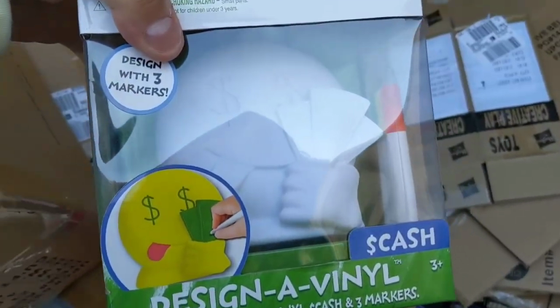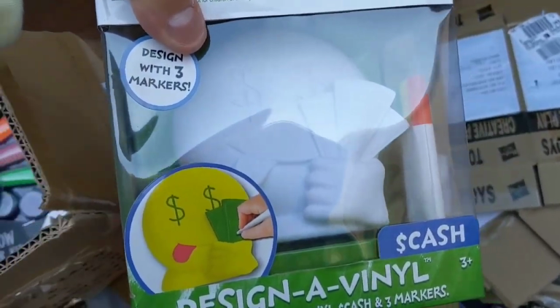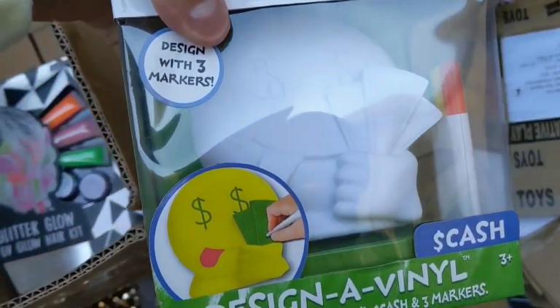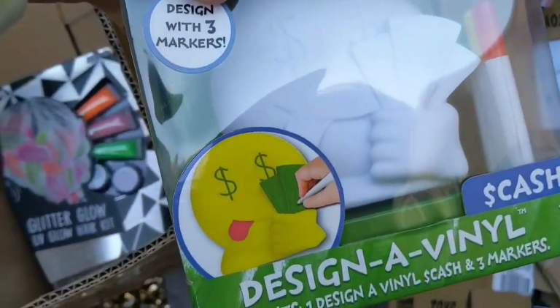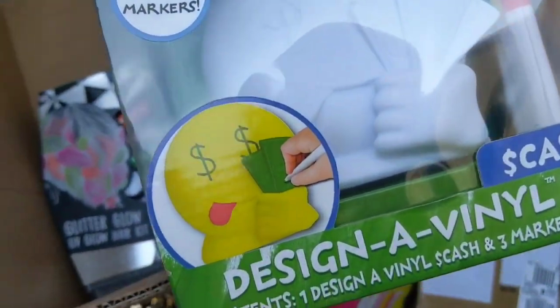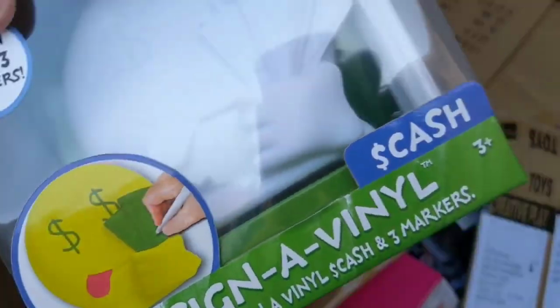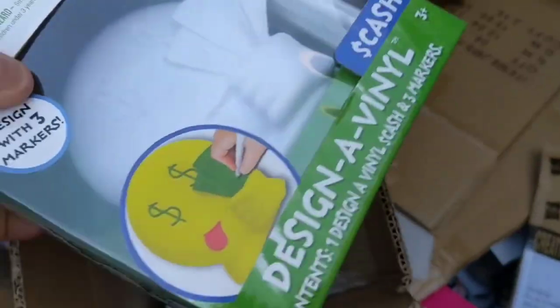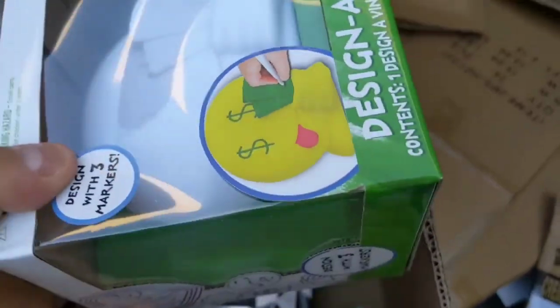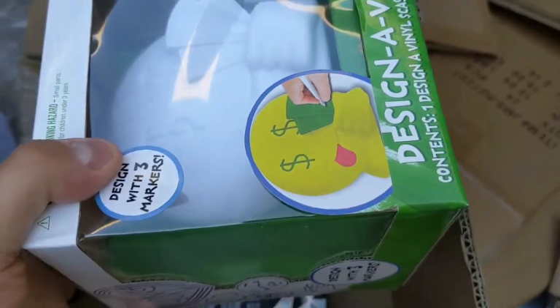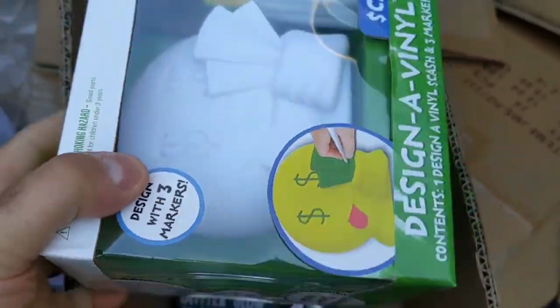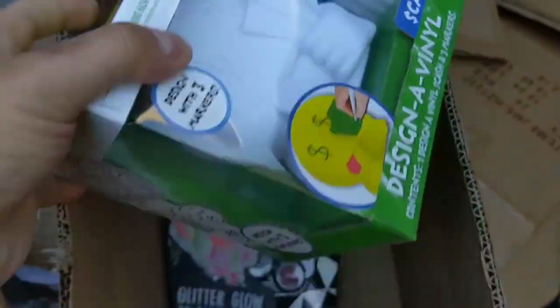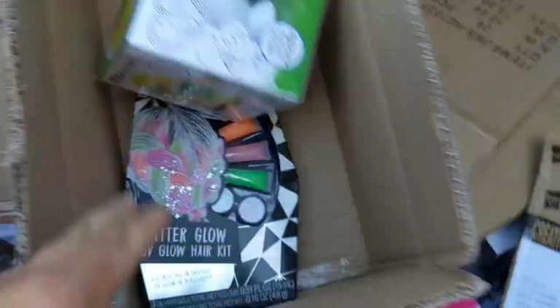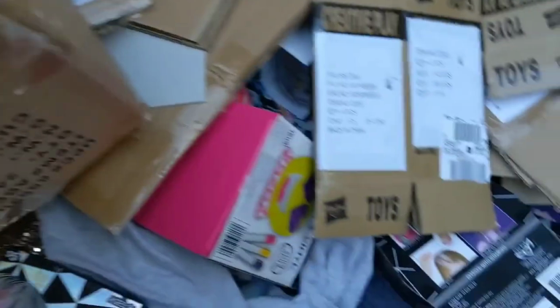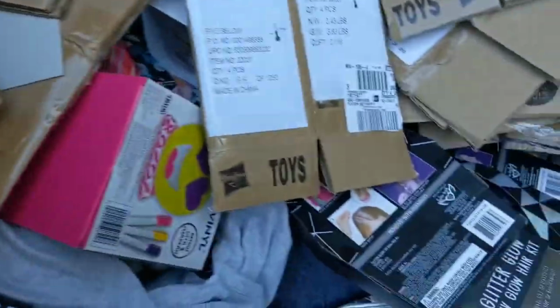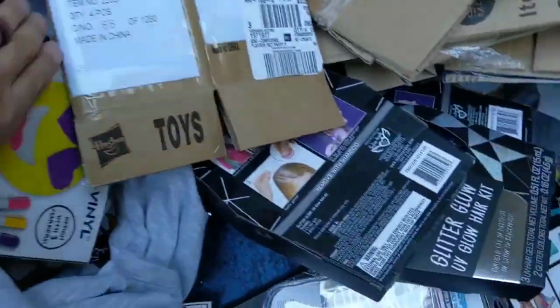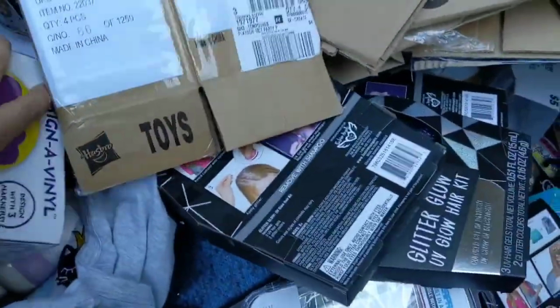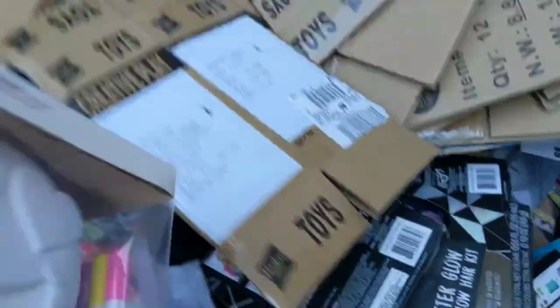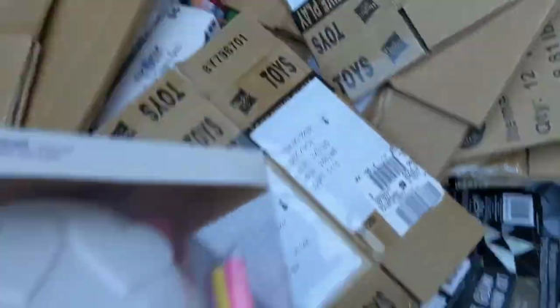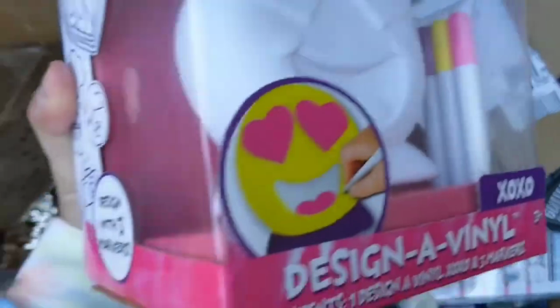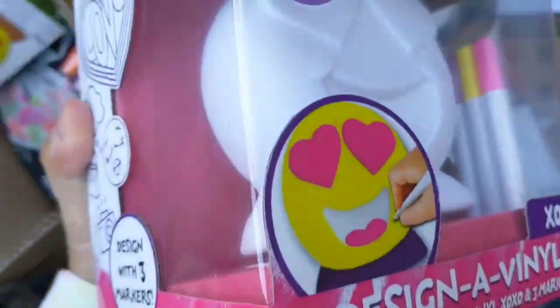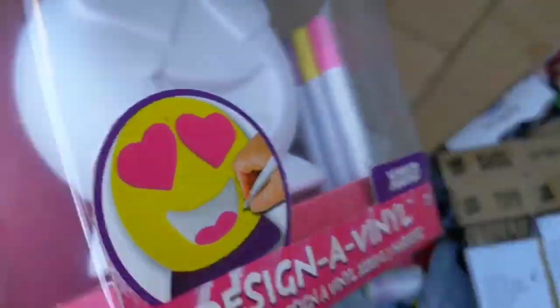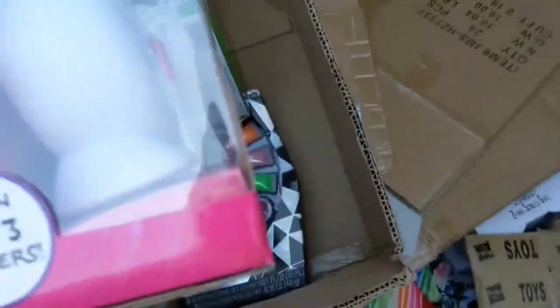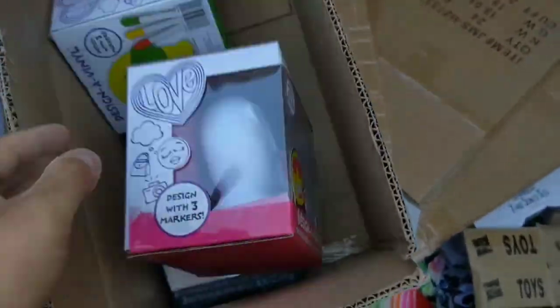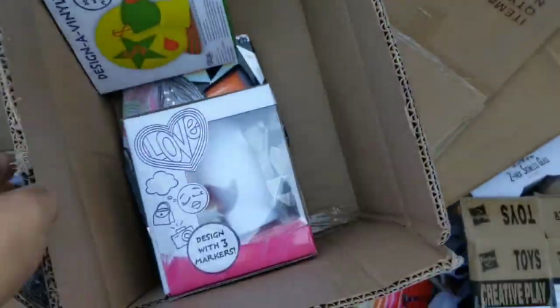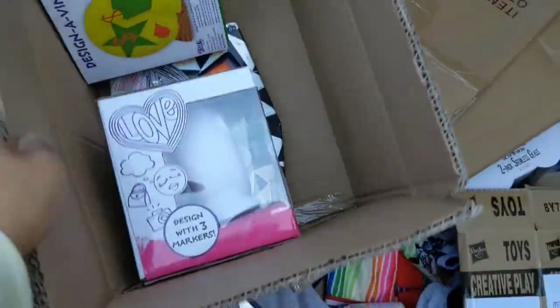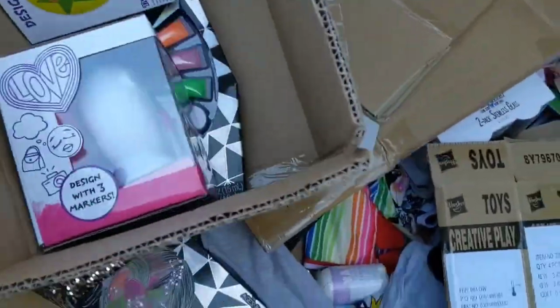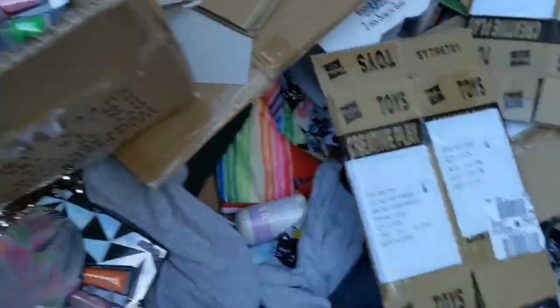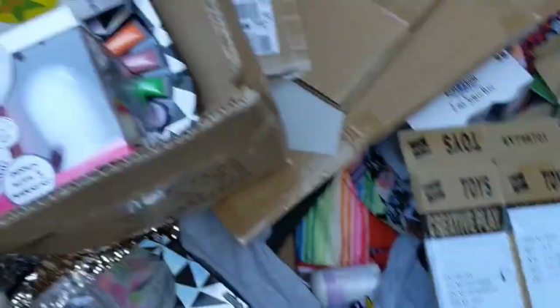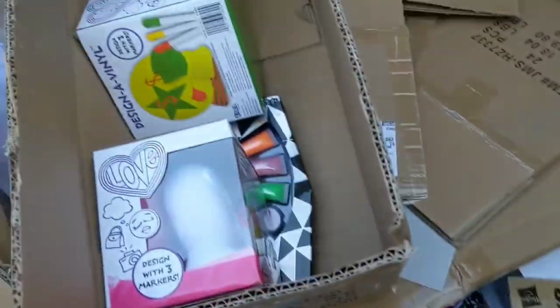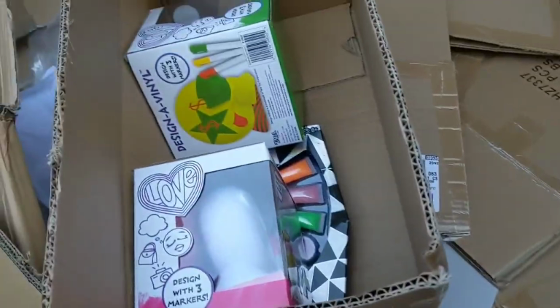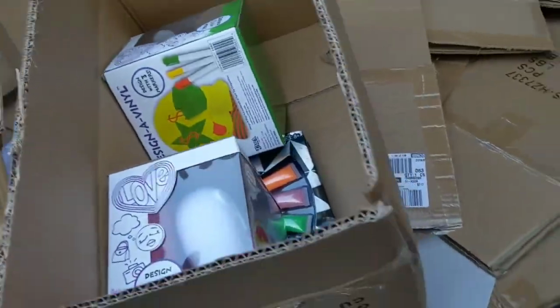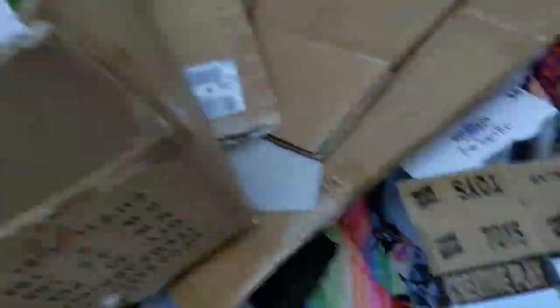Oh, it's a little bank. That's pretty cool. Emoji. Another one? Oh my goodness, we're gonna need a bigger box.